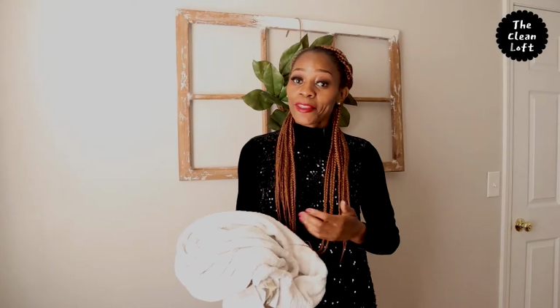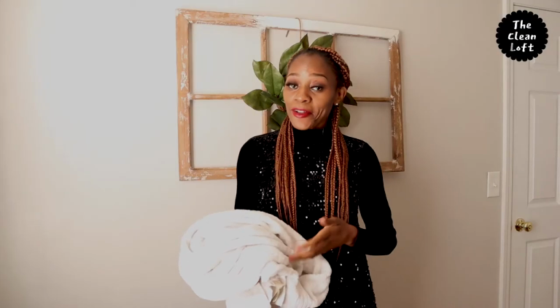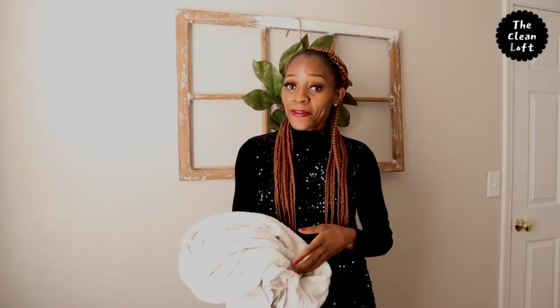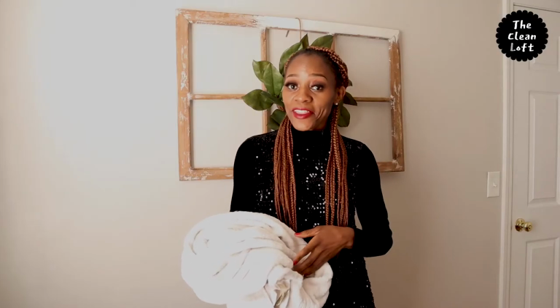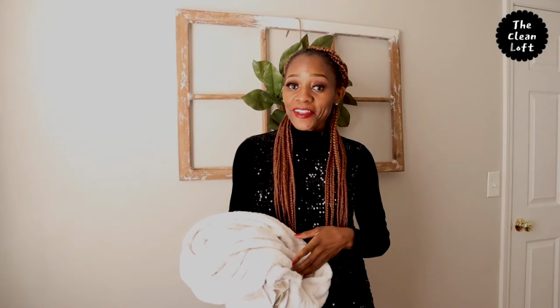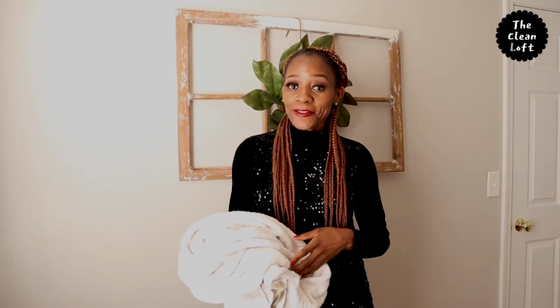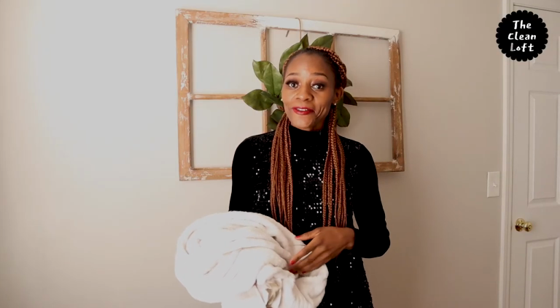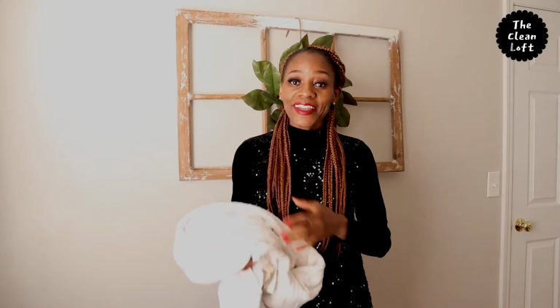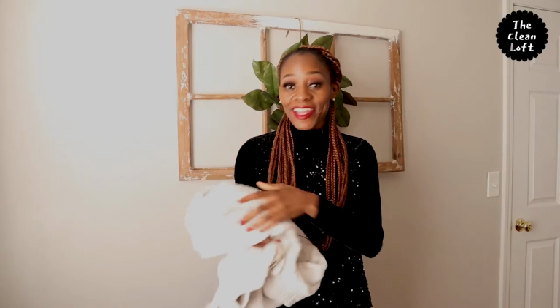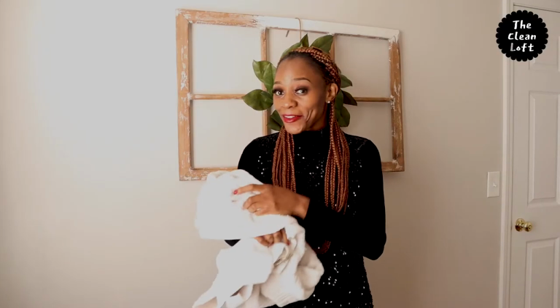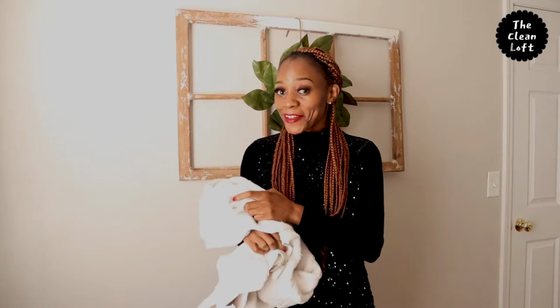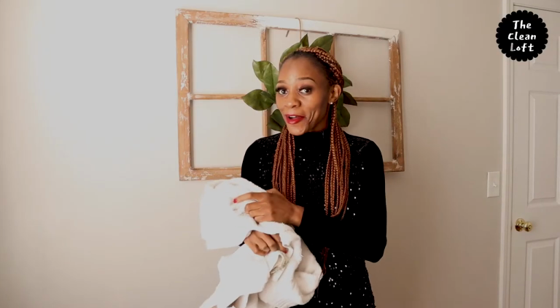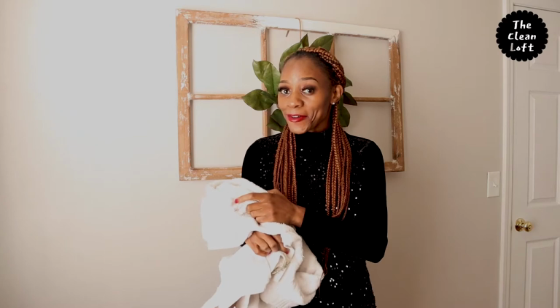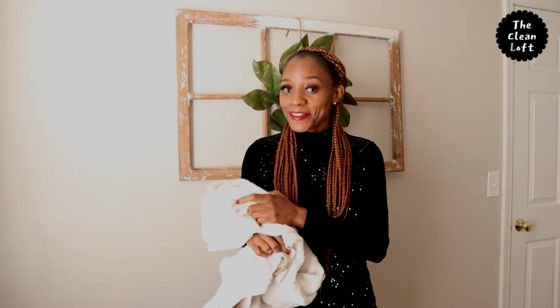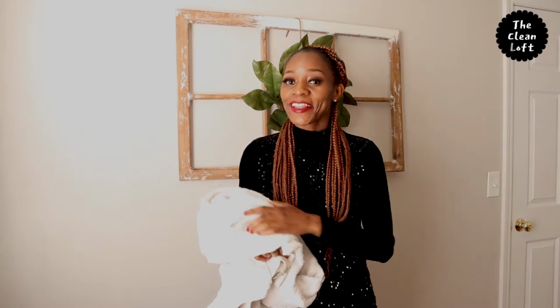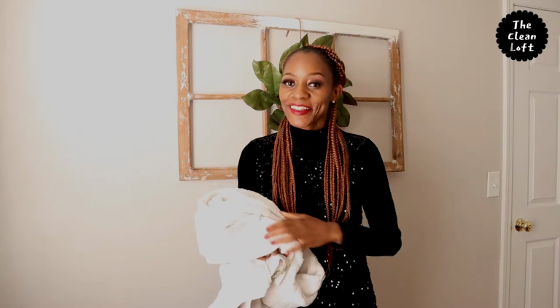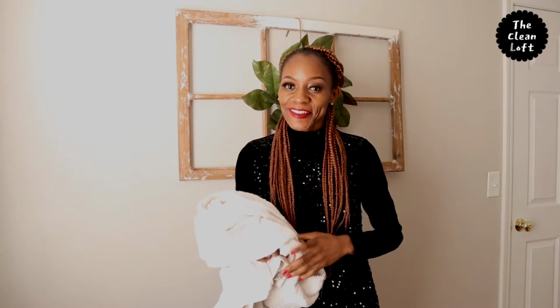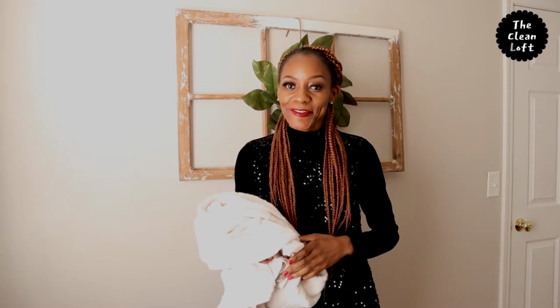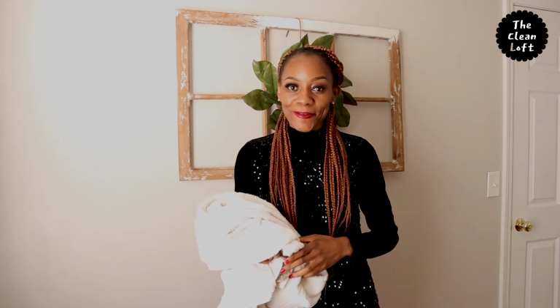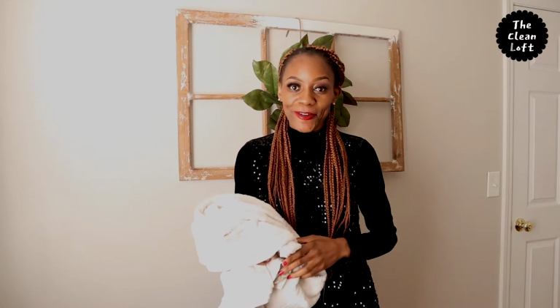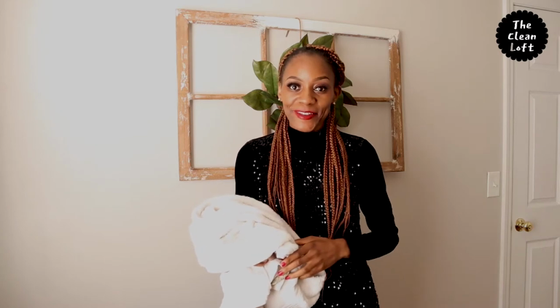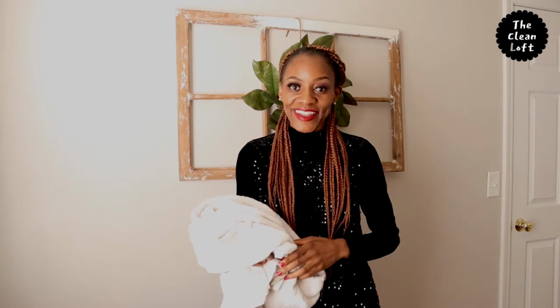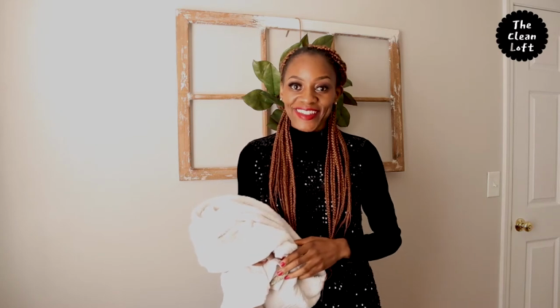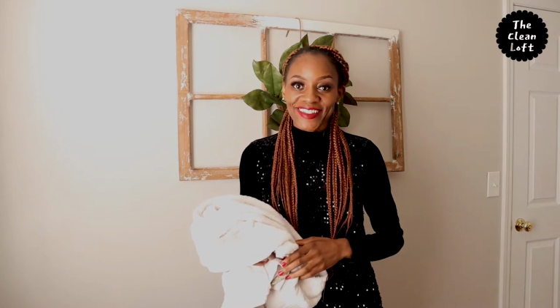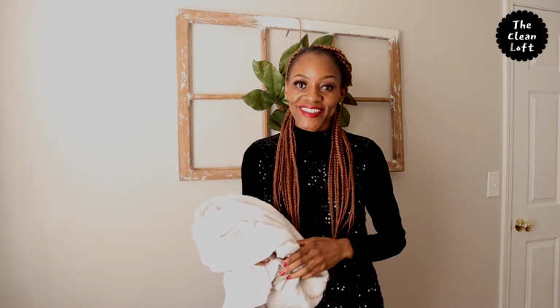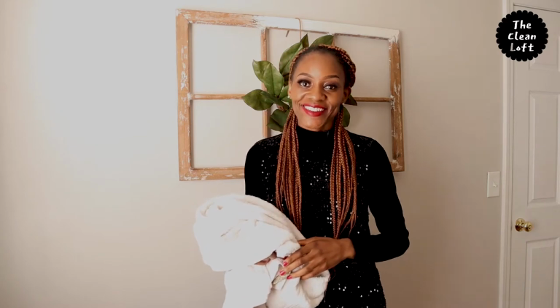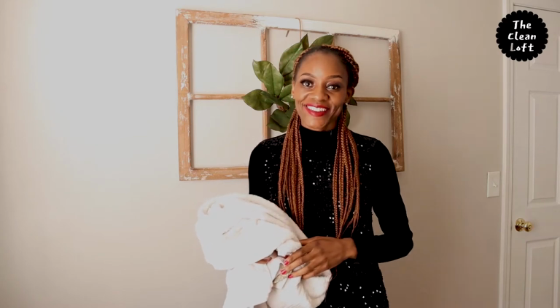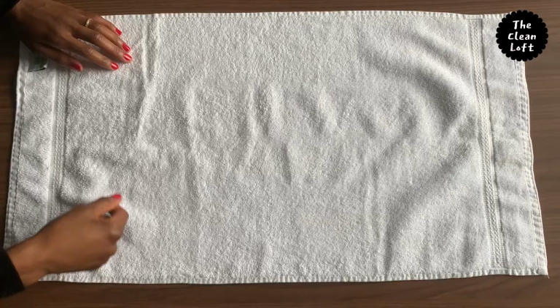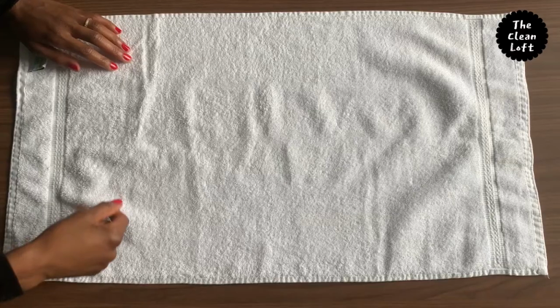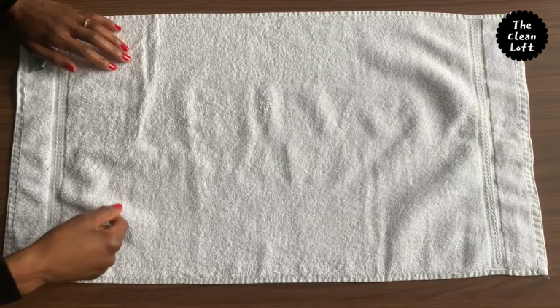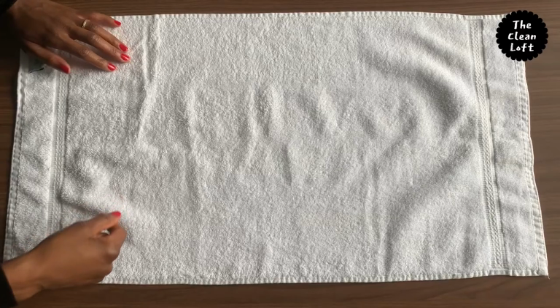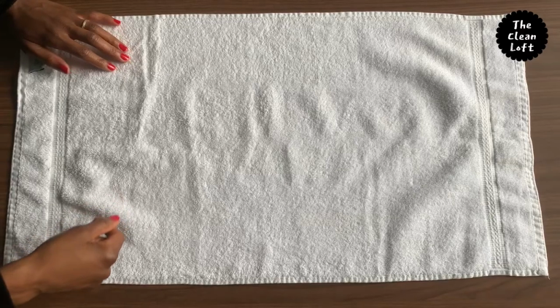So without further ado, get your towels and let's do the folding. Here we go.